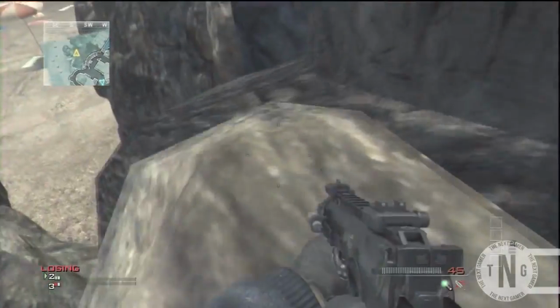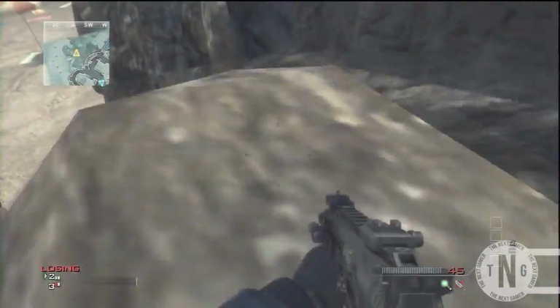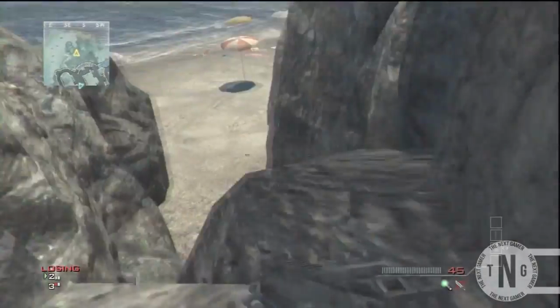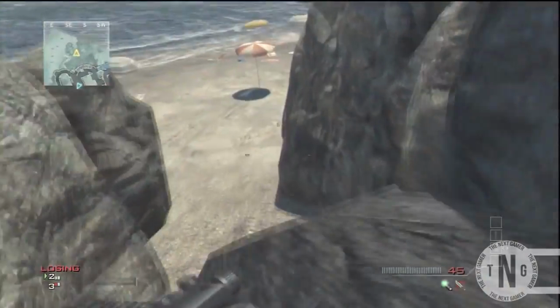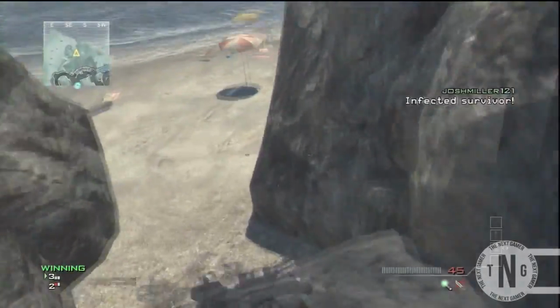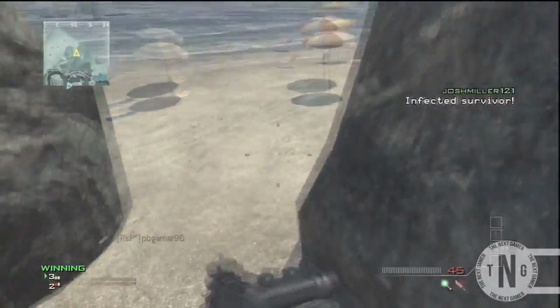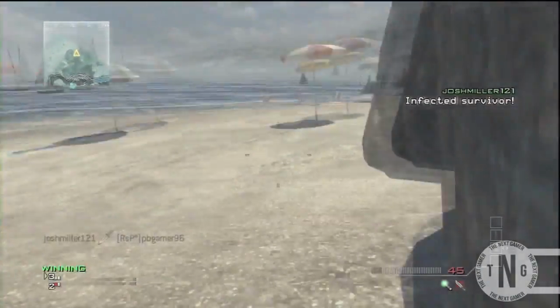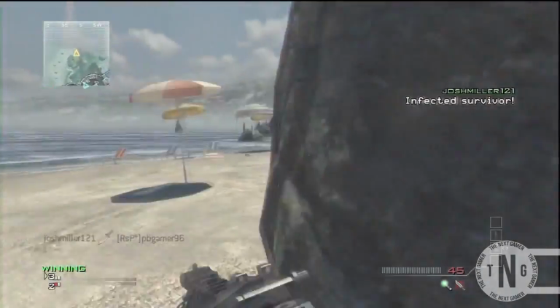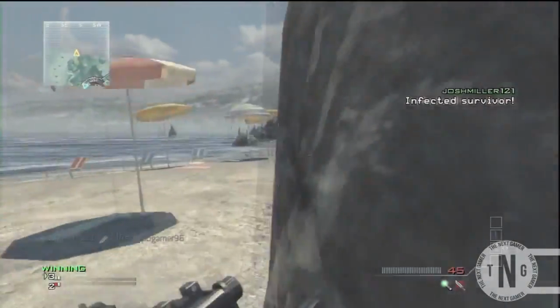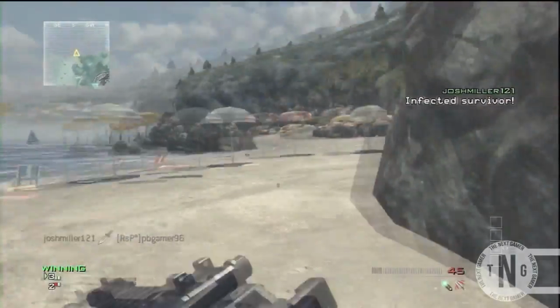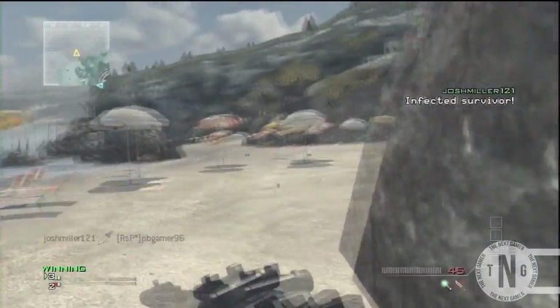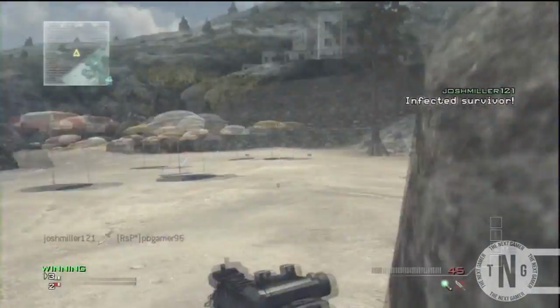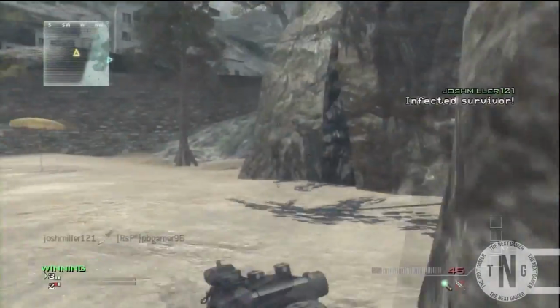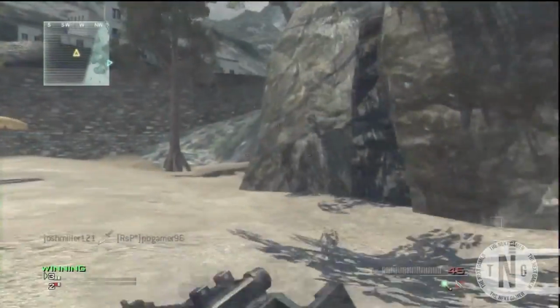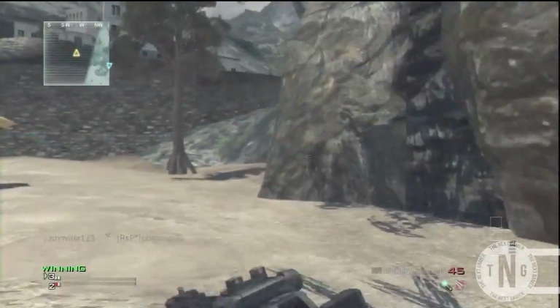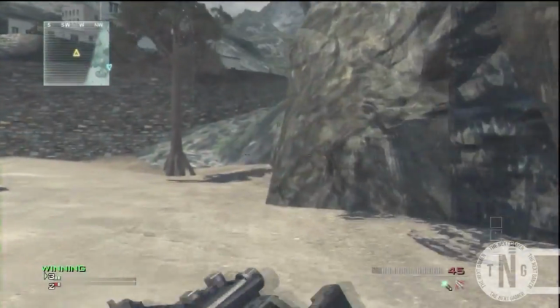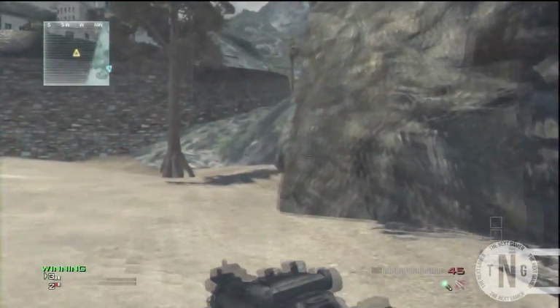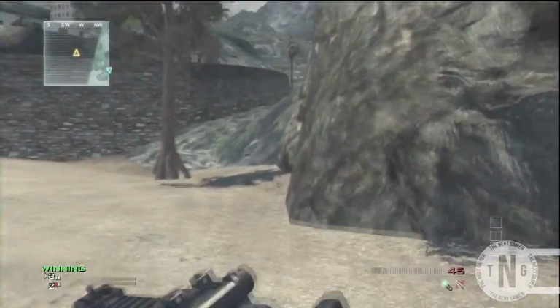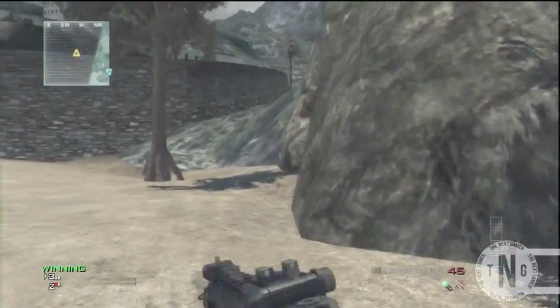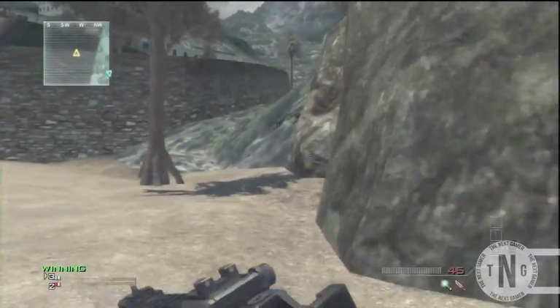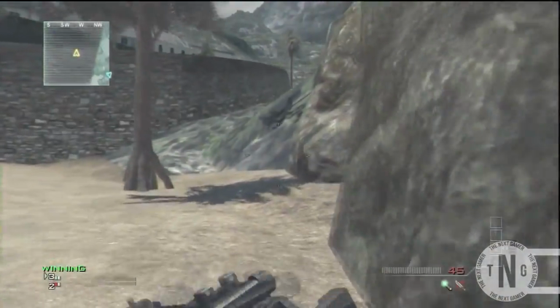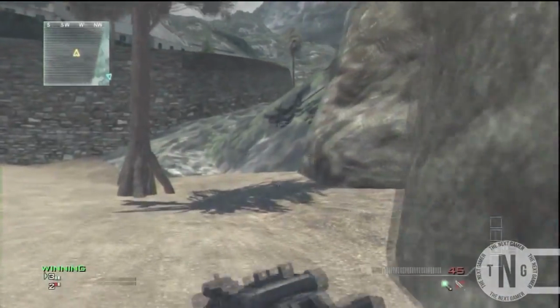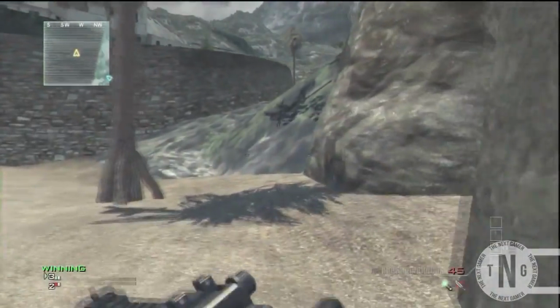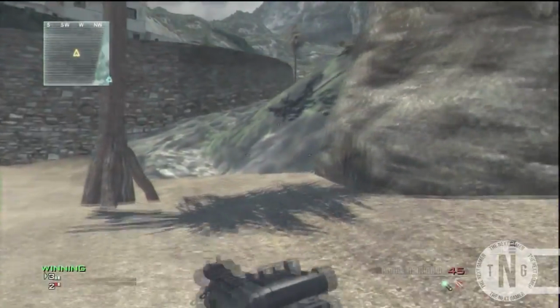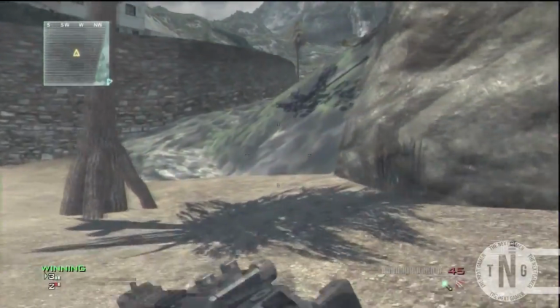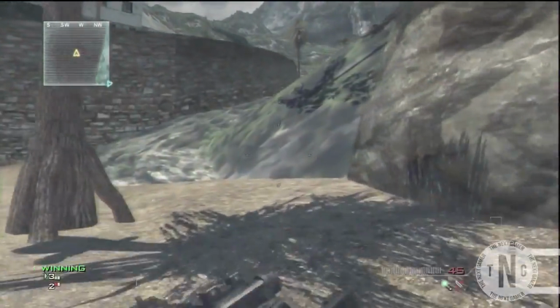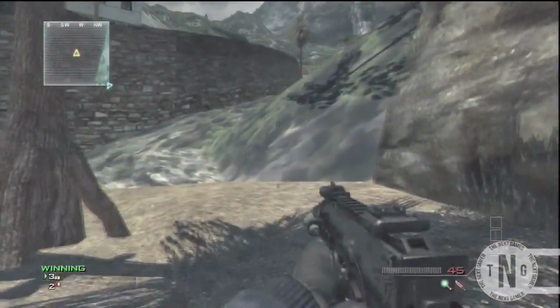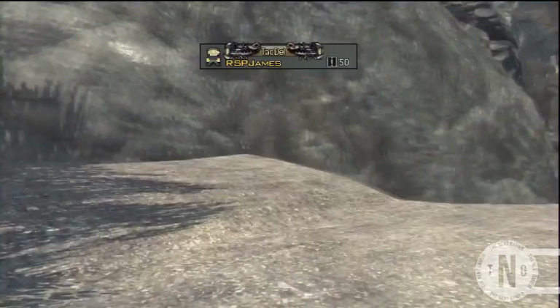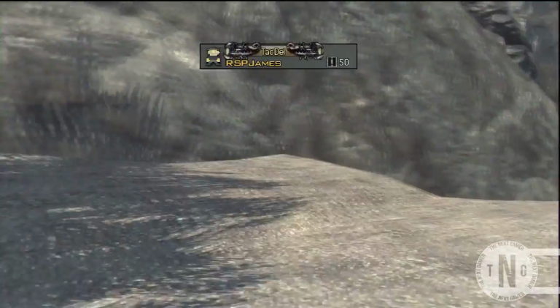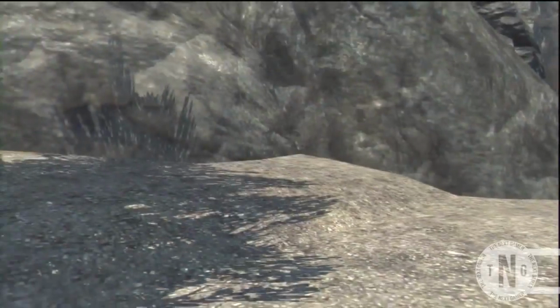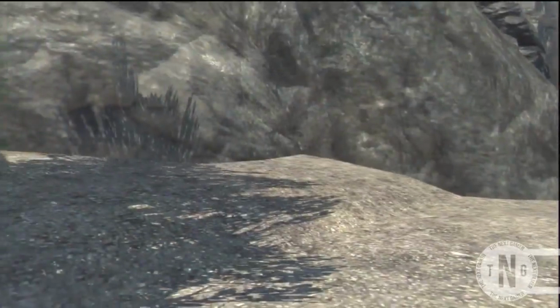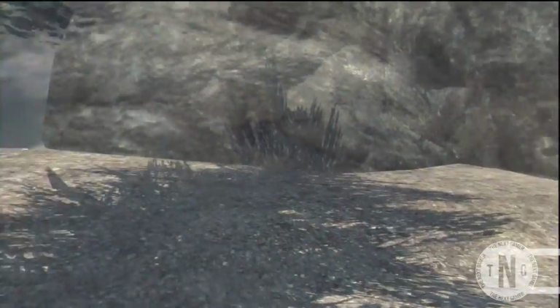You want to jump through these rocks, and basically this bit here is where you go past the barrier, because there are barriers at the bottom of the beach.